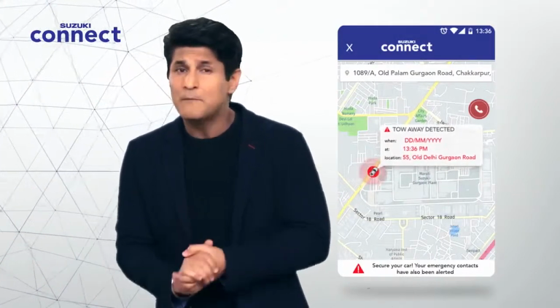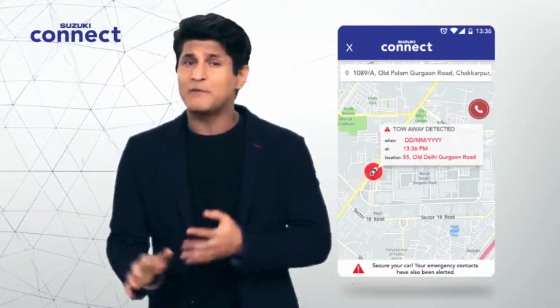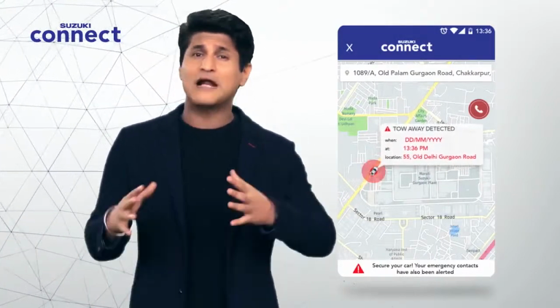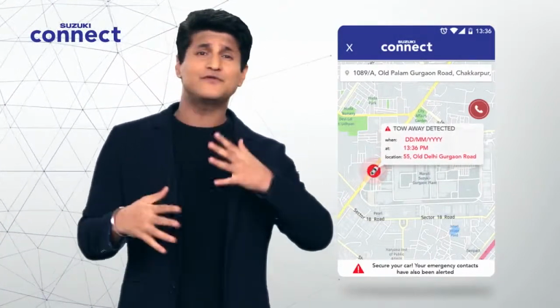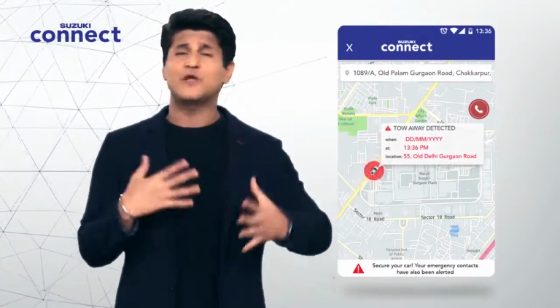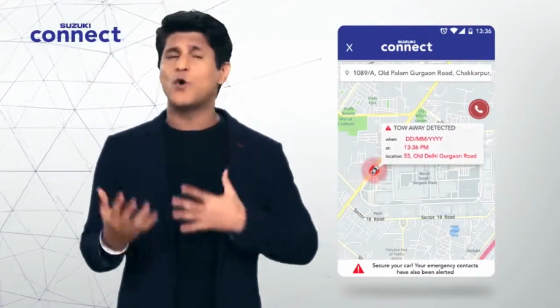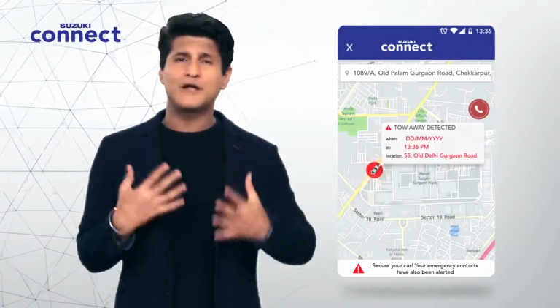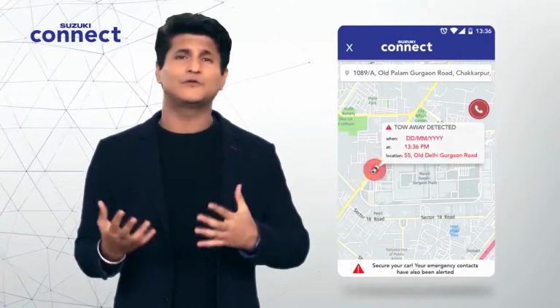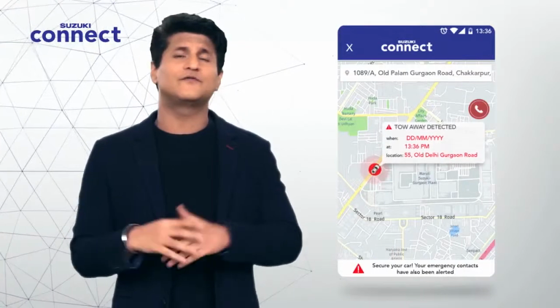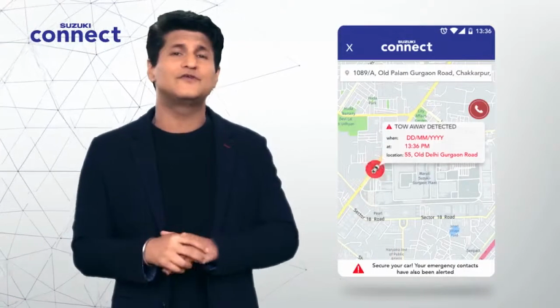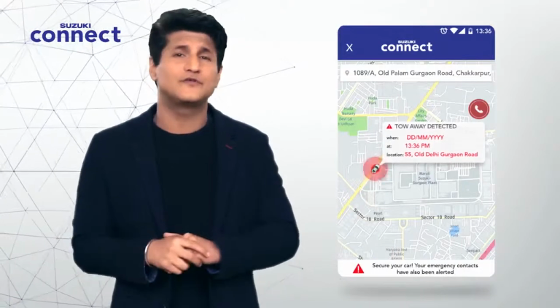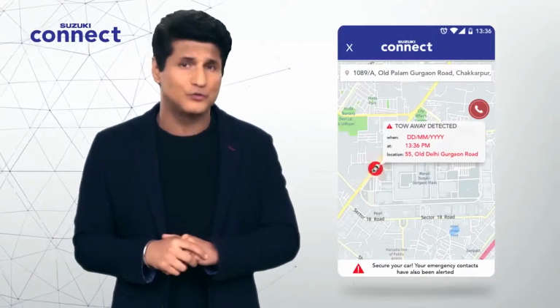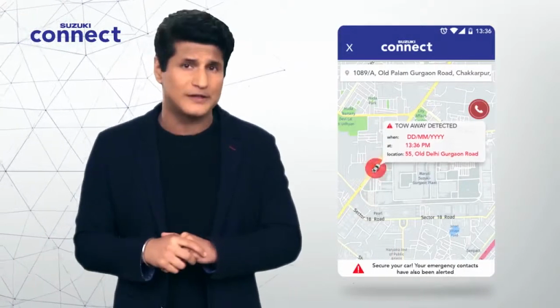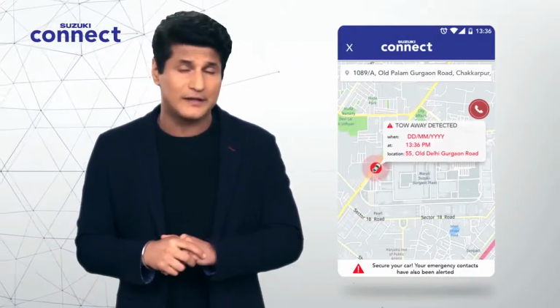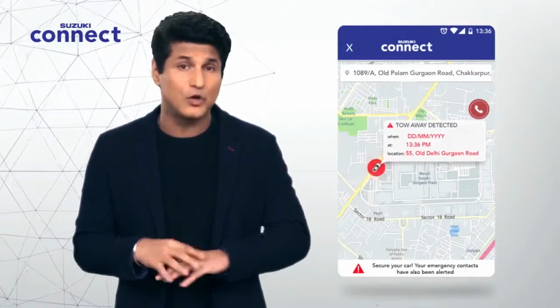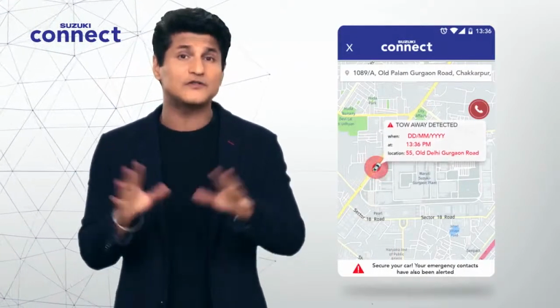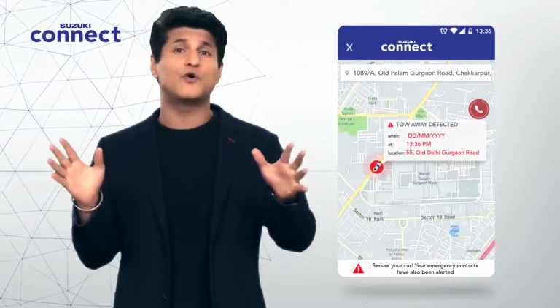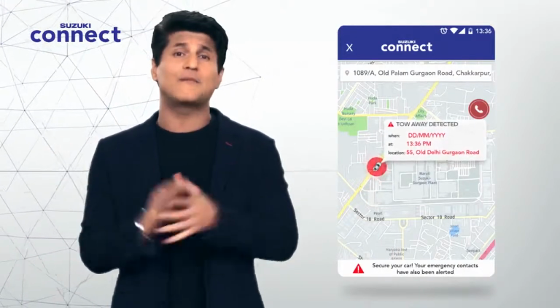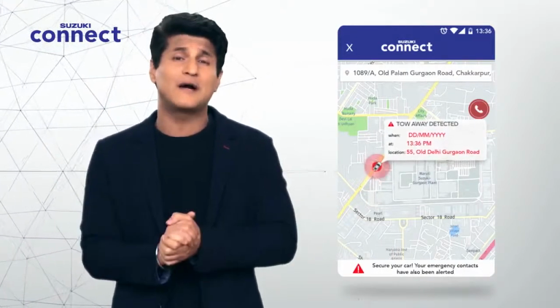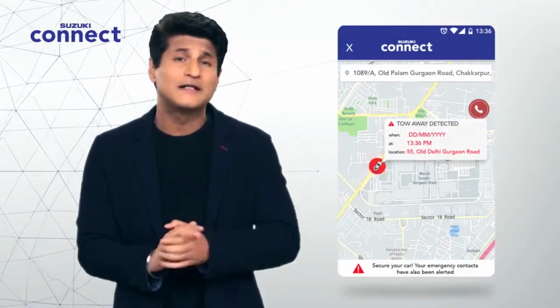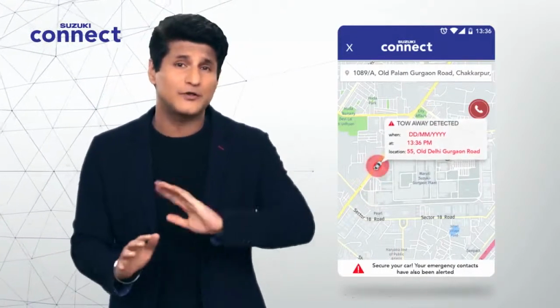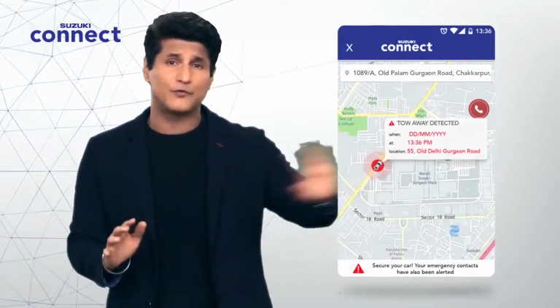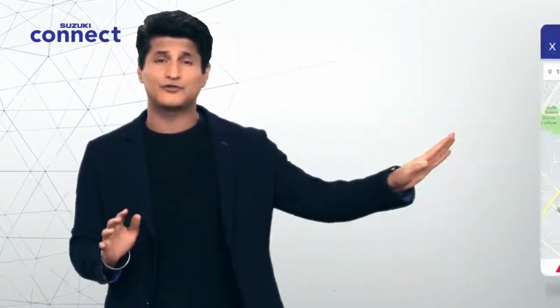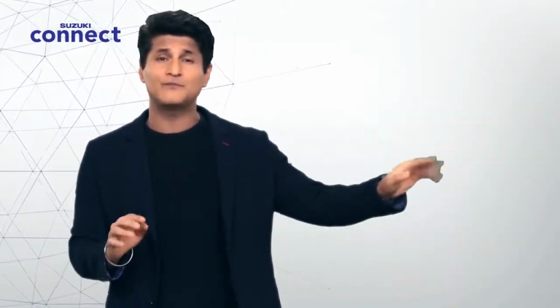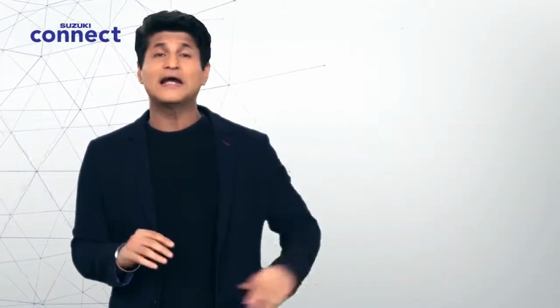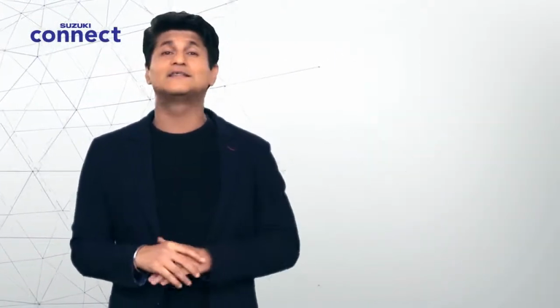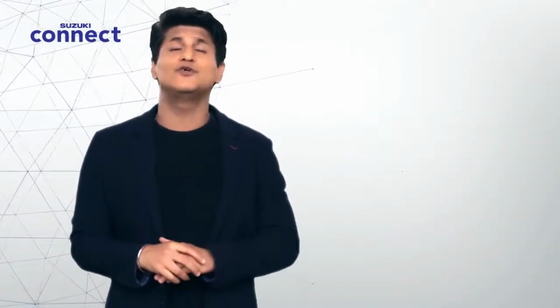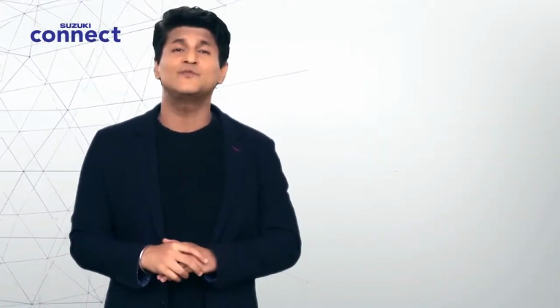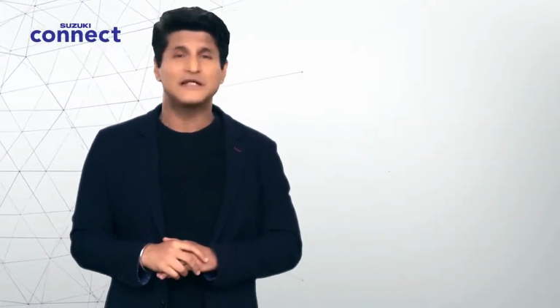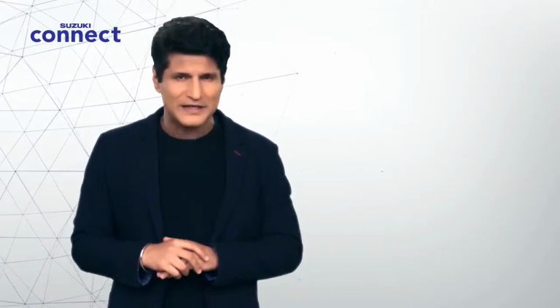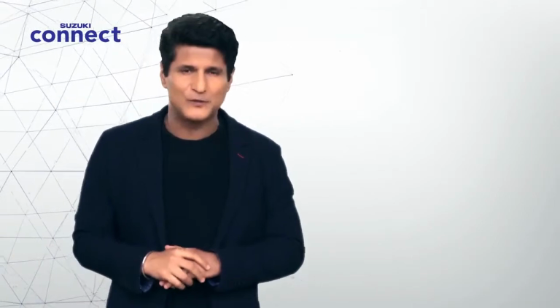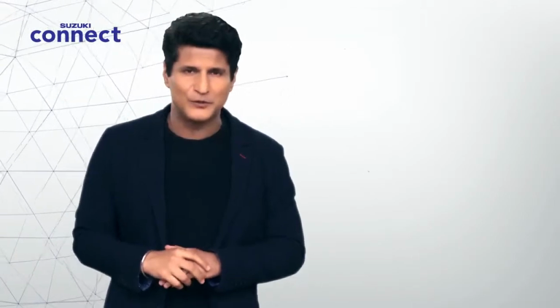But remember, I'm just getting warmed up with all the features in Suzuki Connect — lots more coming up. Thank you for watching and see you in the next video.